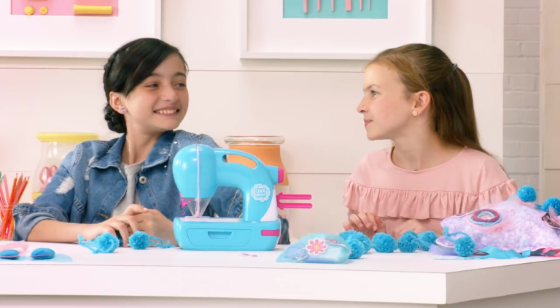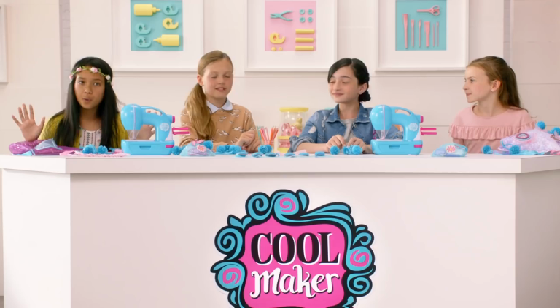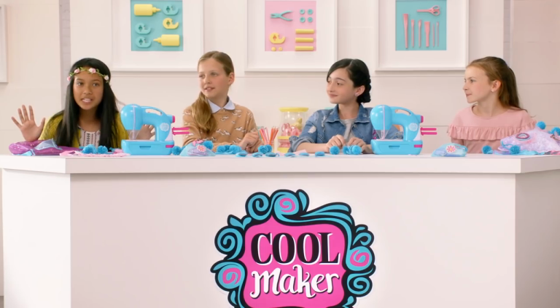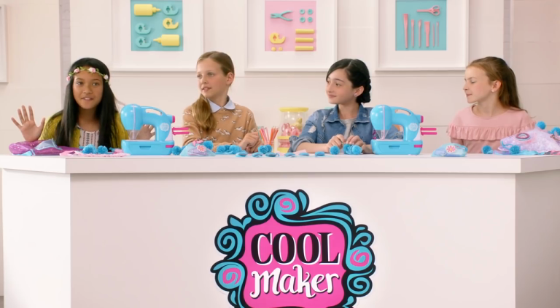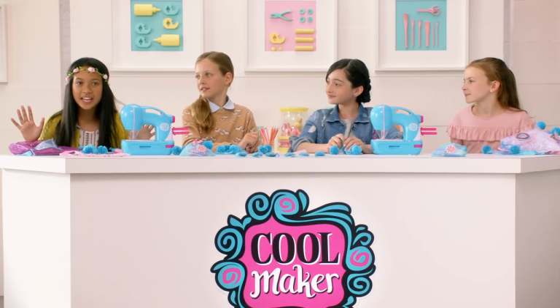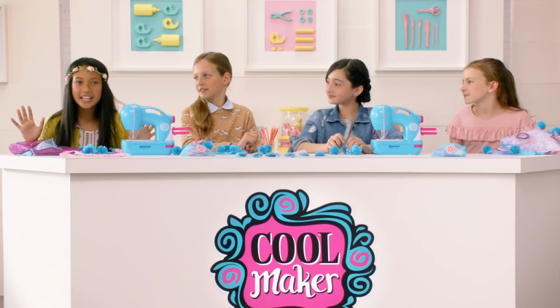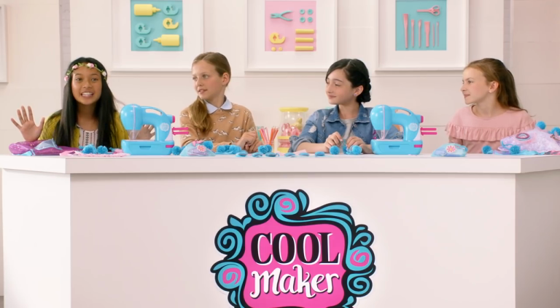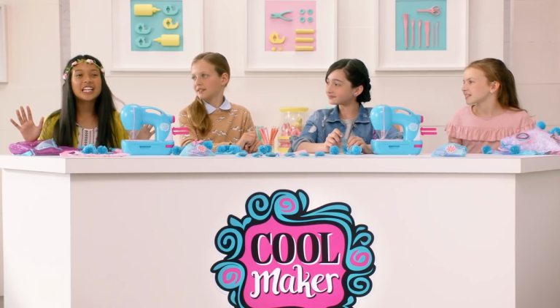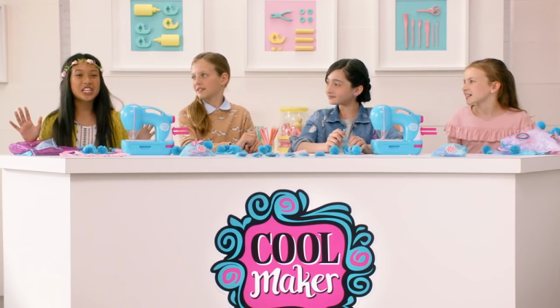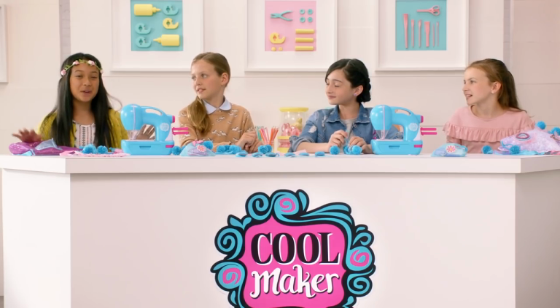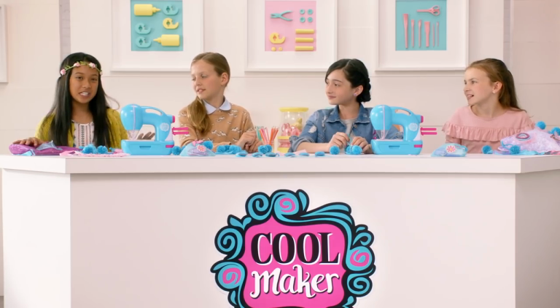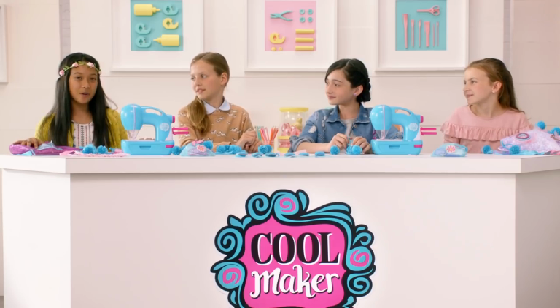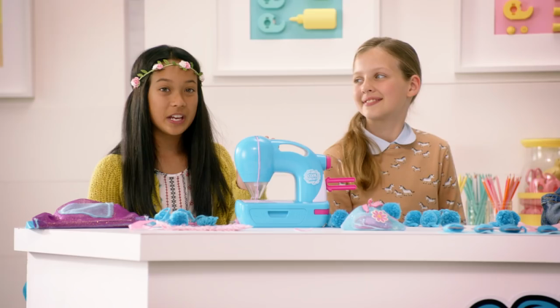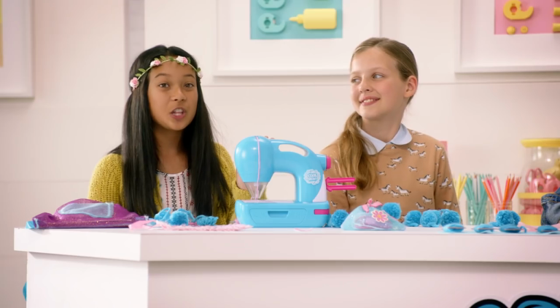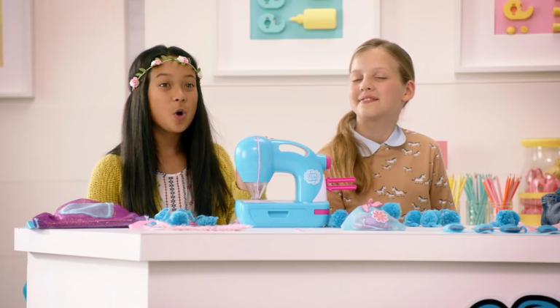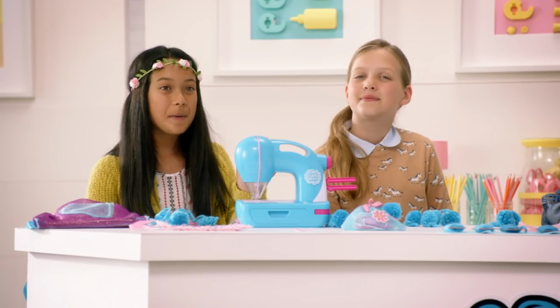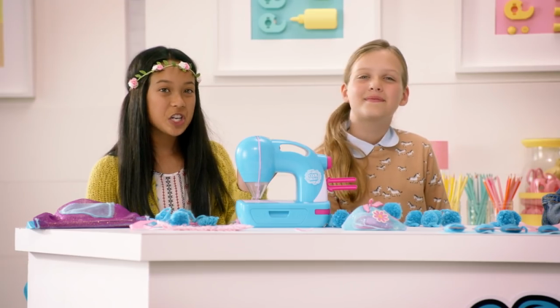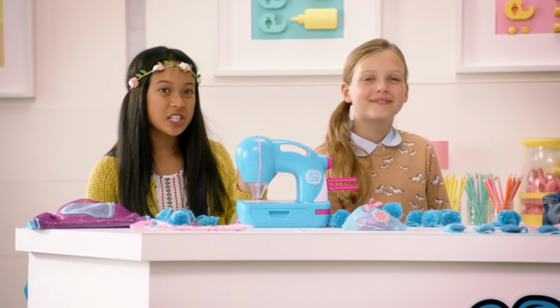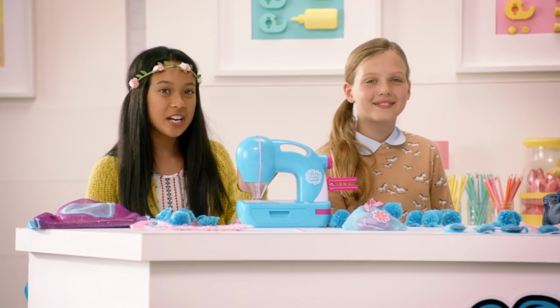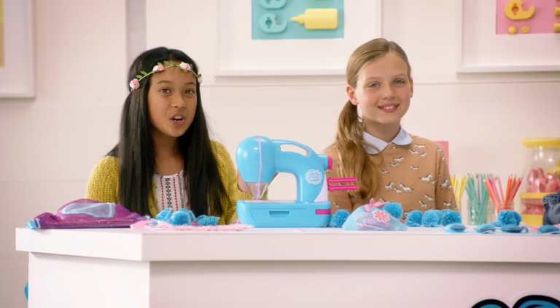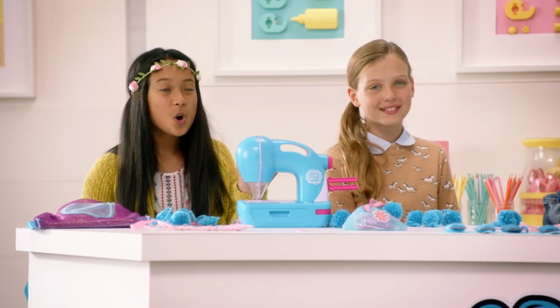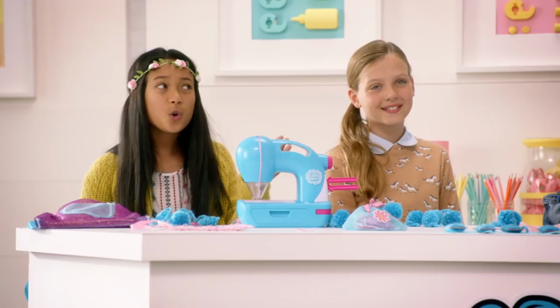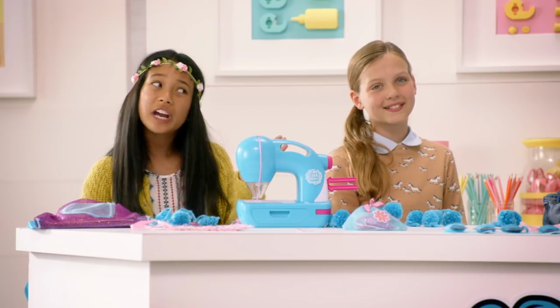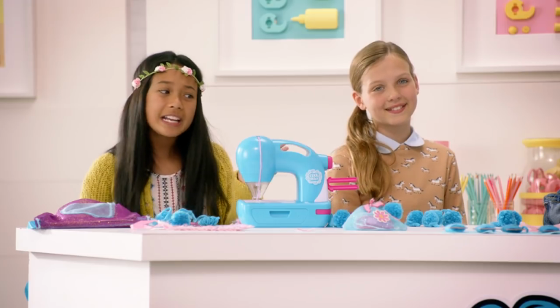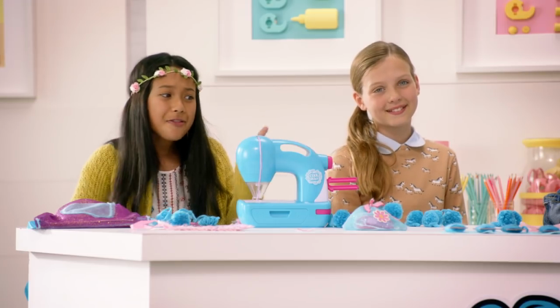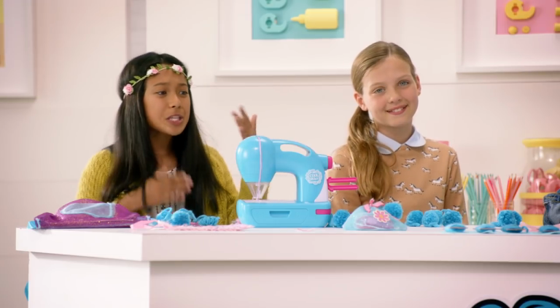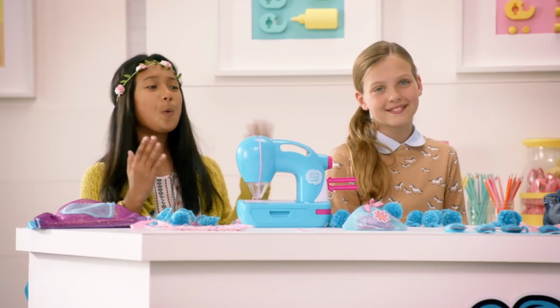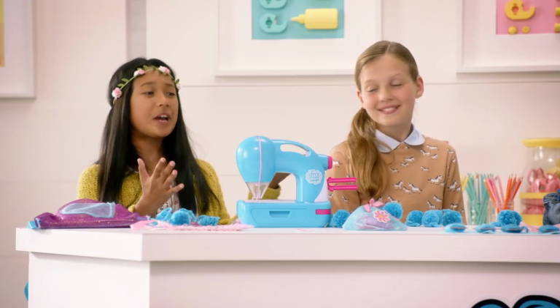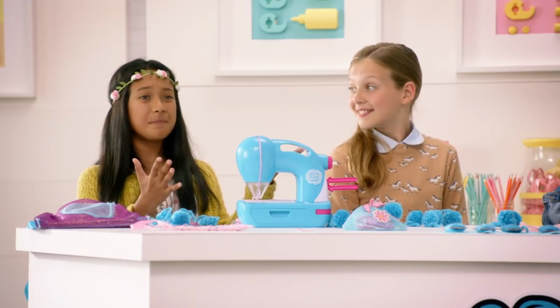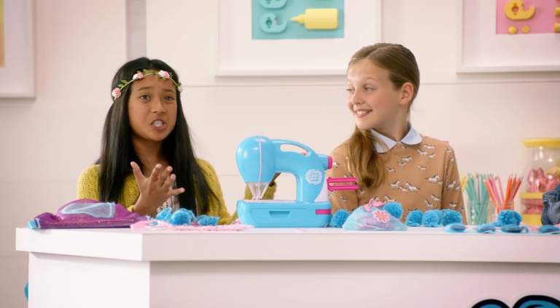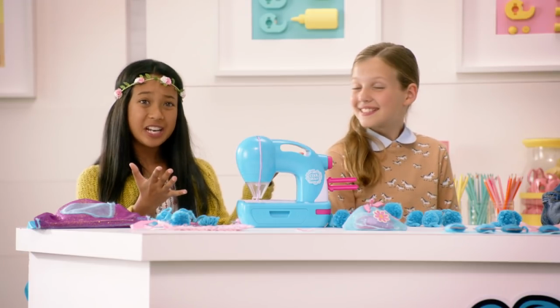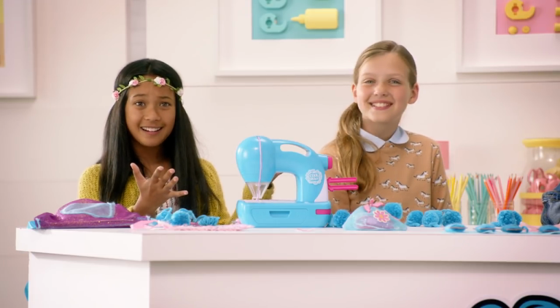Before we dive in, let's check in with Zoe, the Coolmaker designer who created this wicked machine!